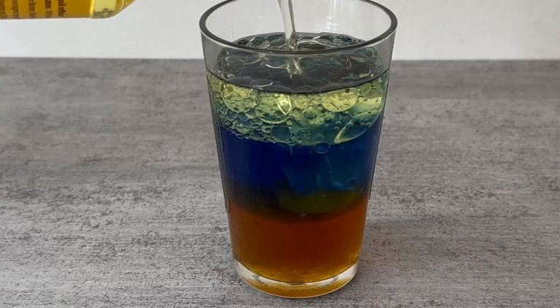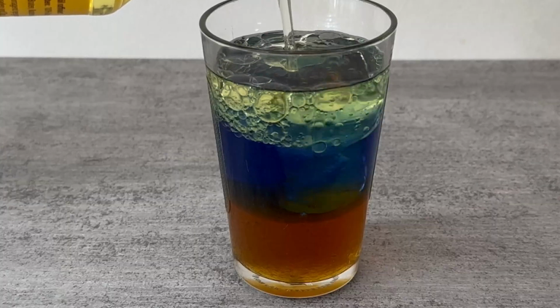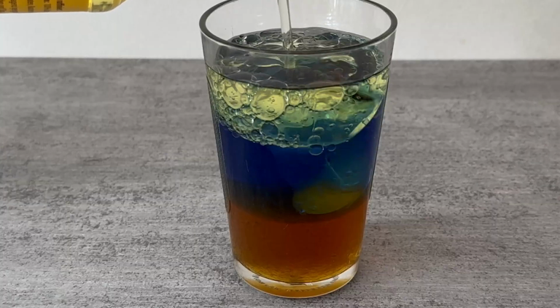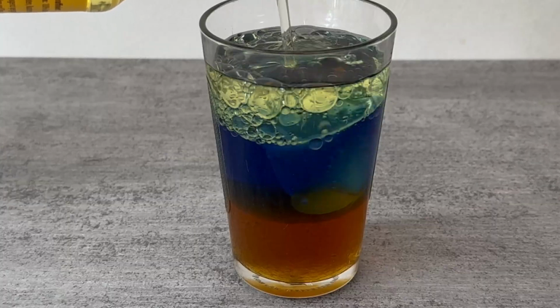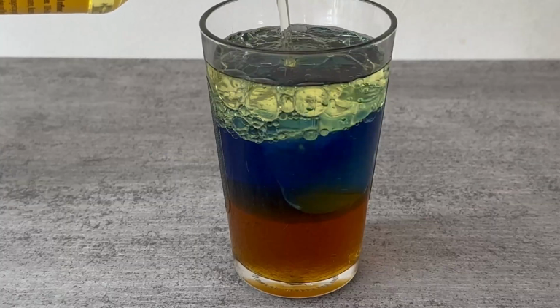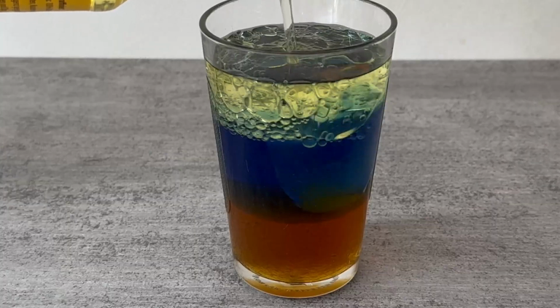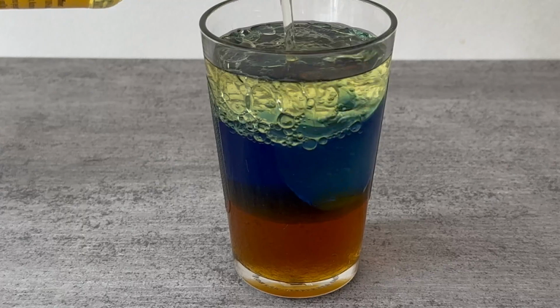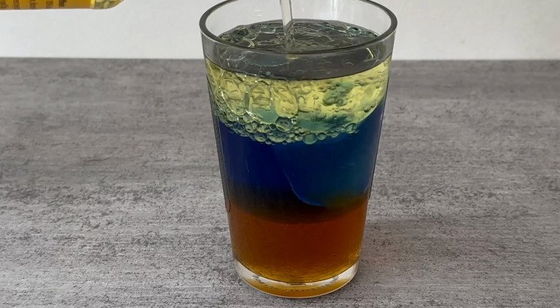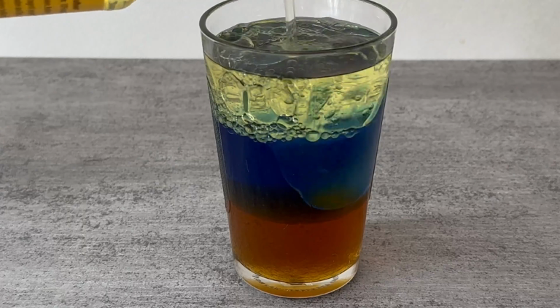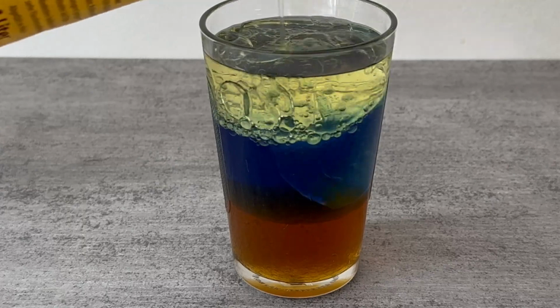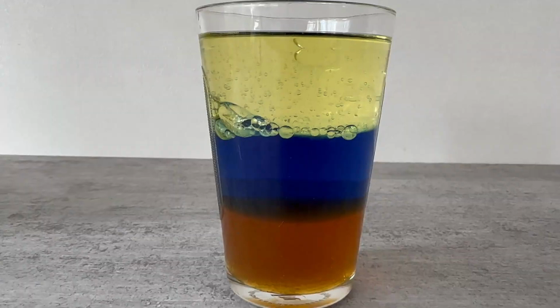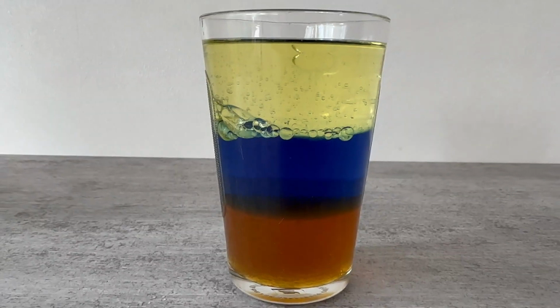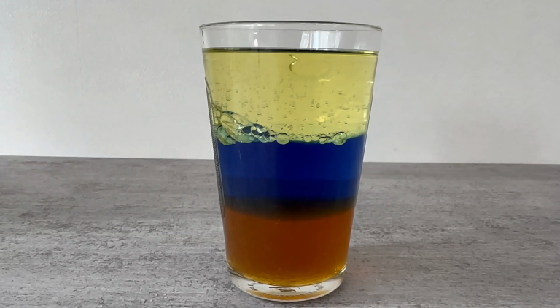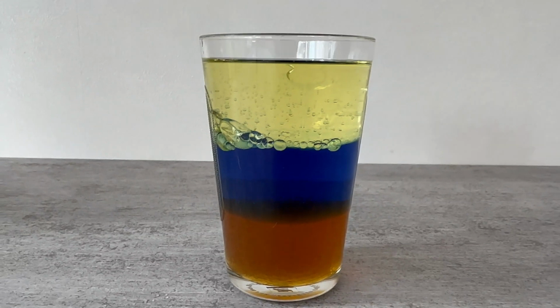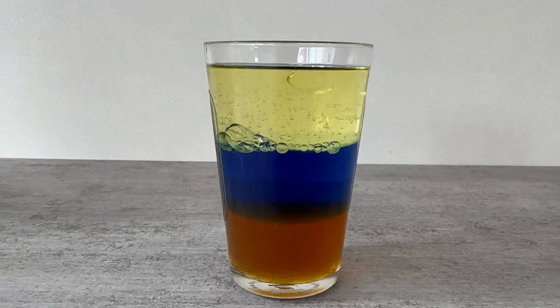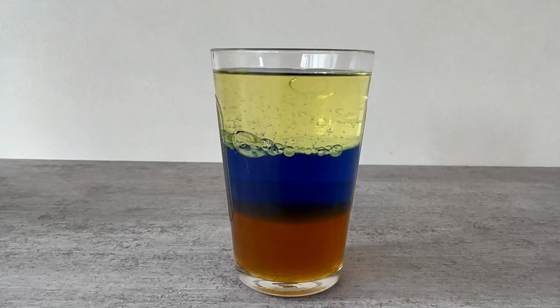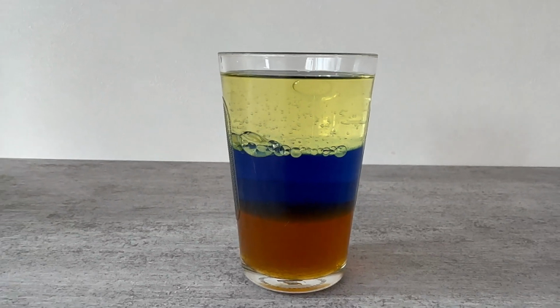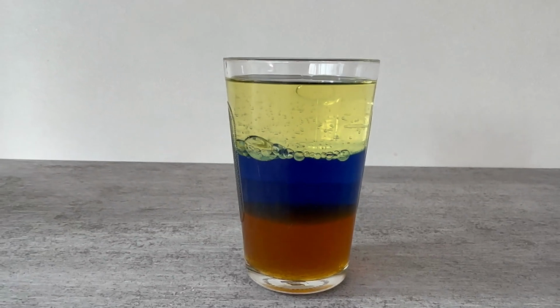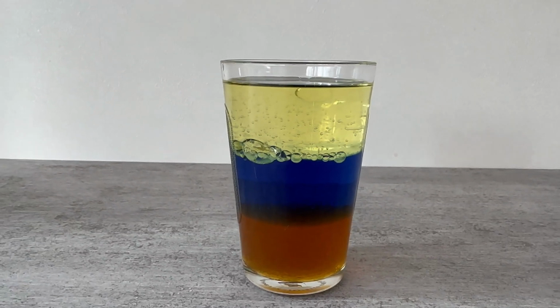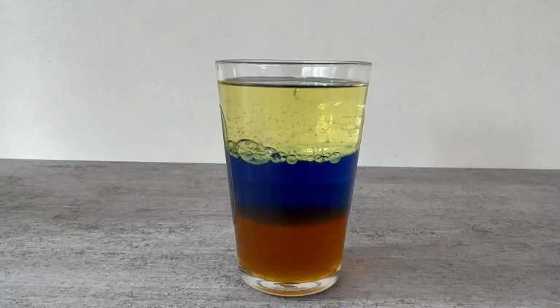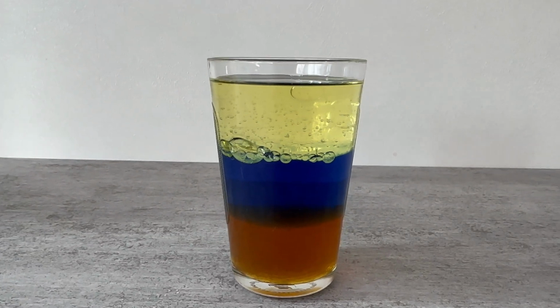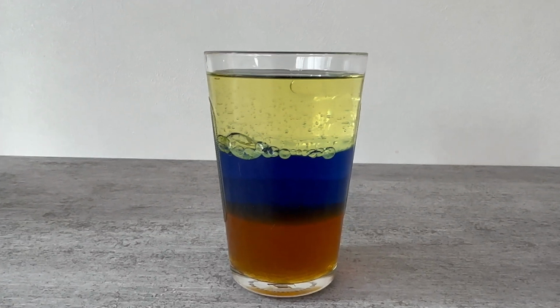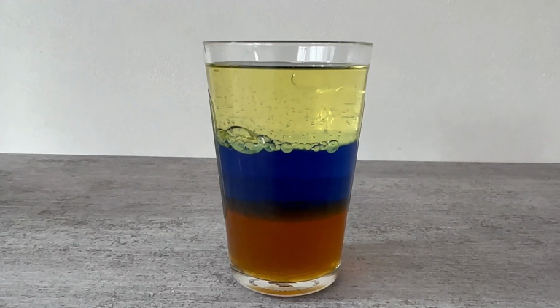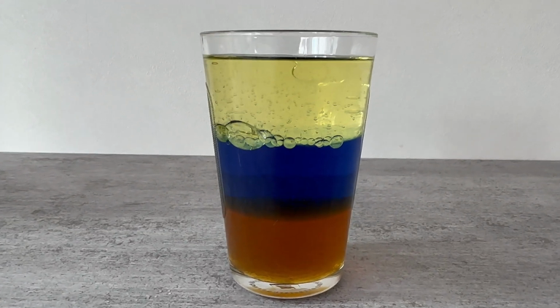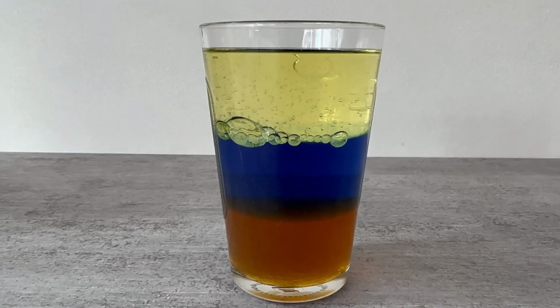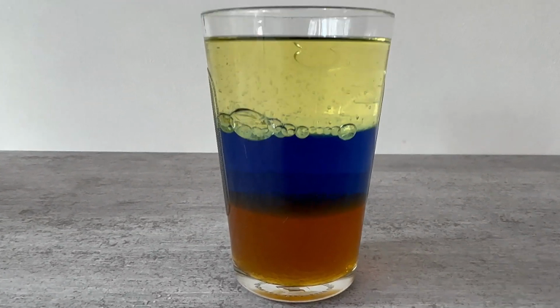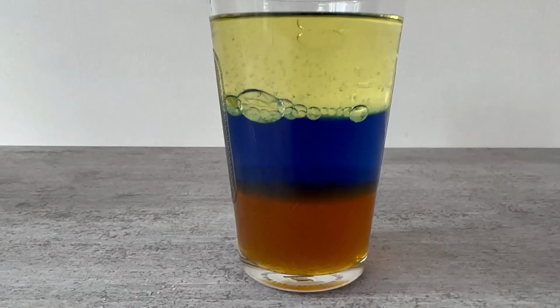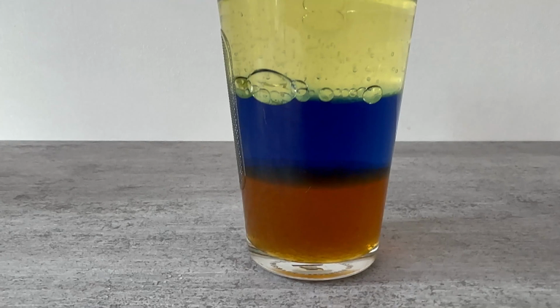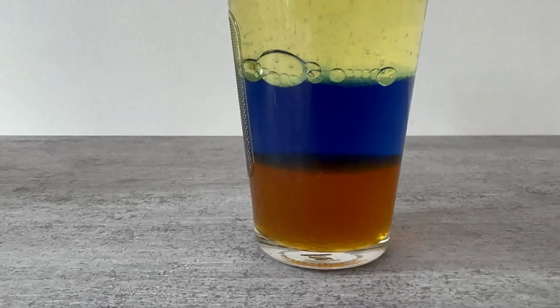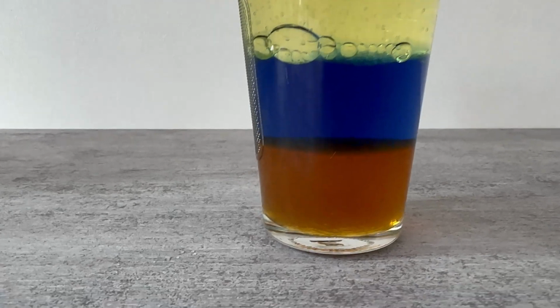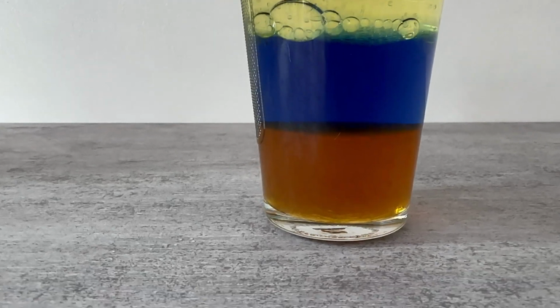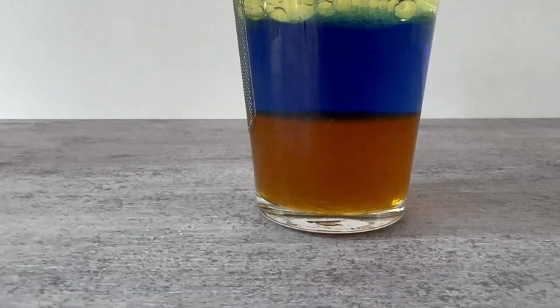We now wait another 10 minutes until everything has settled down nicely. Then you can see how everything separates from each other.